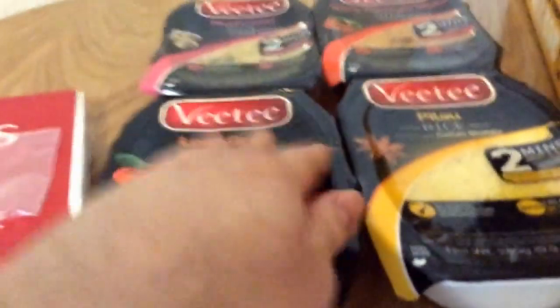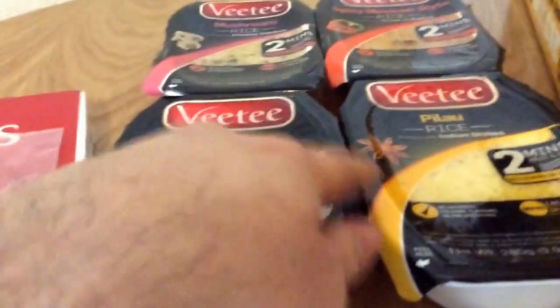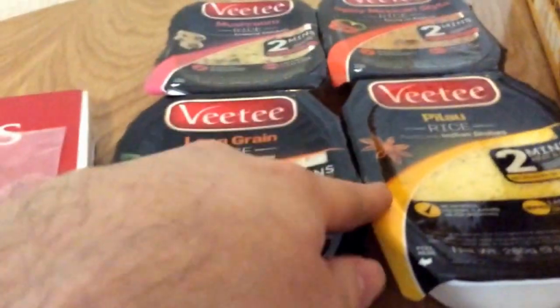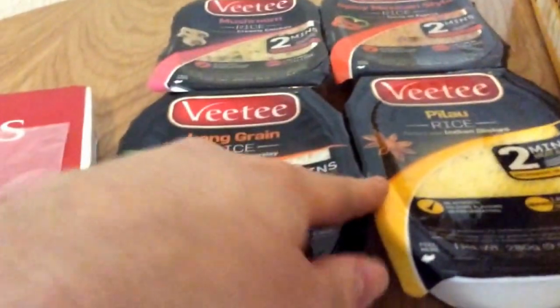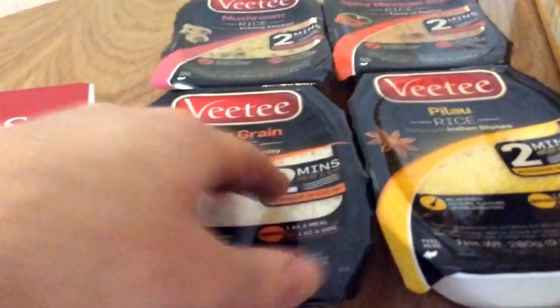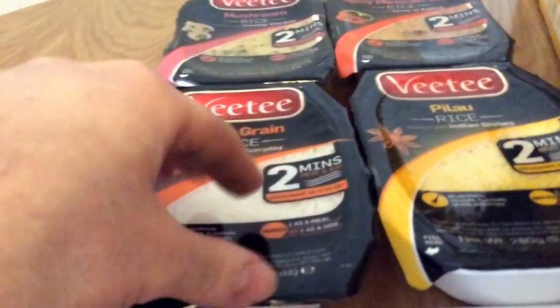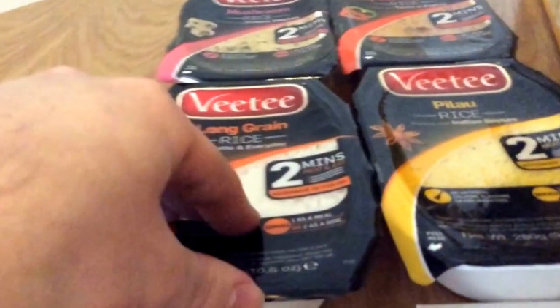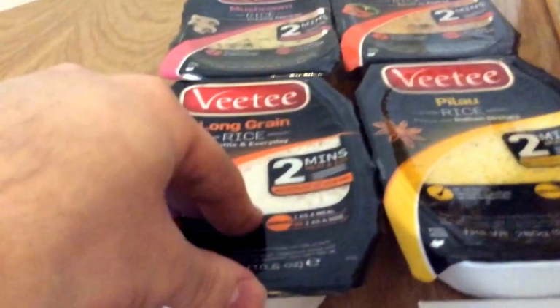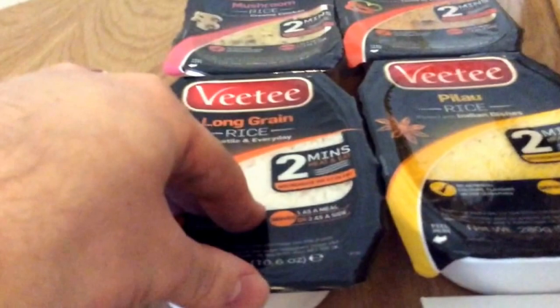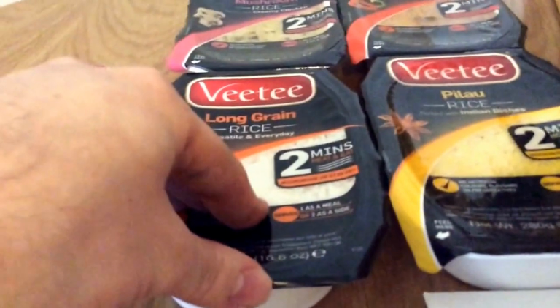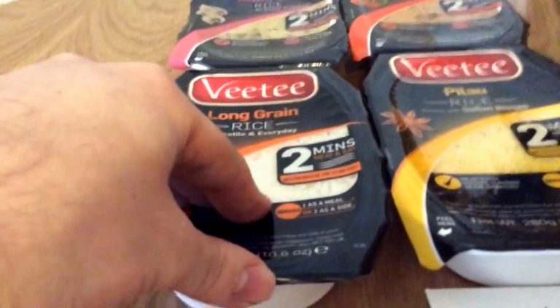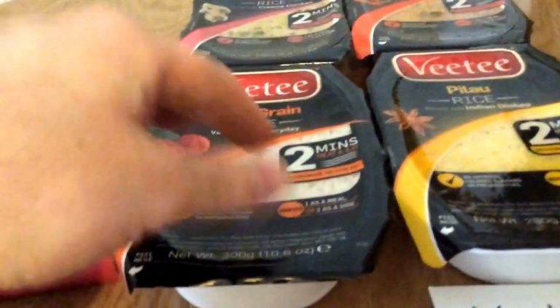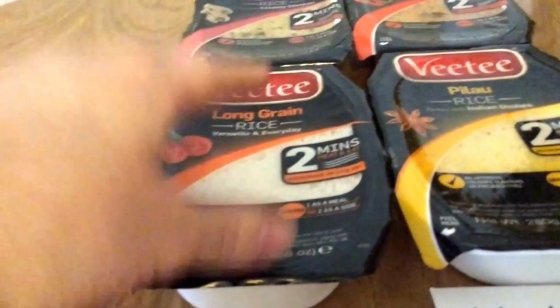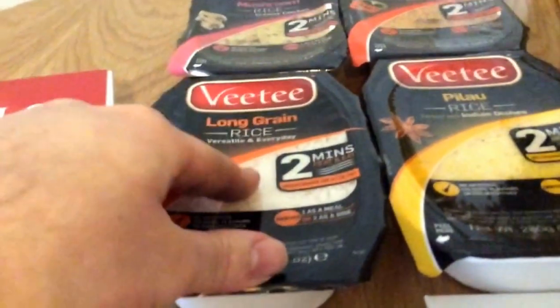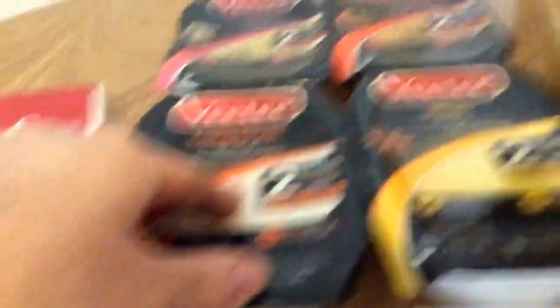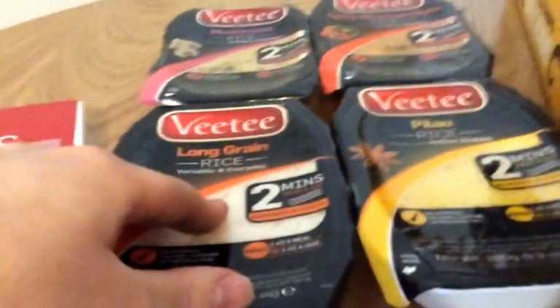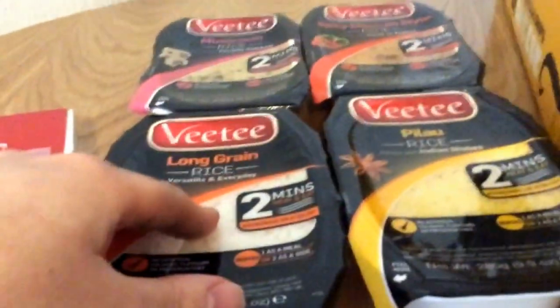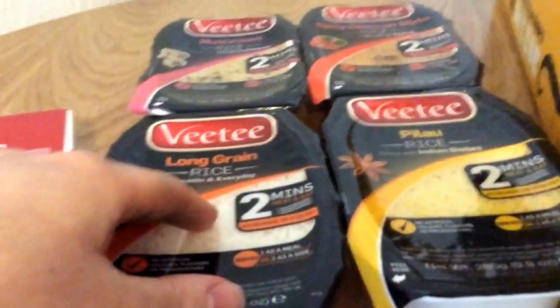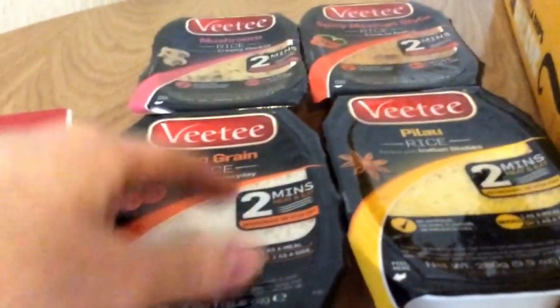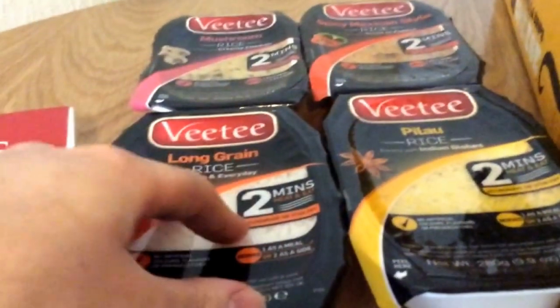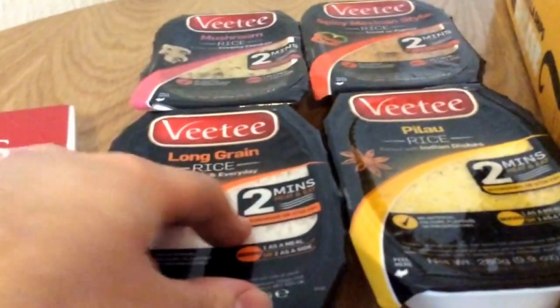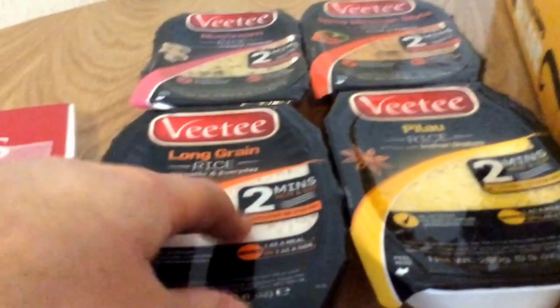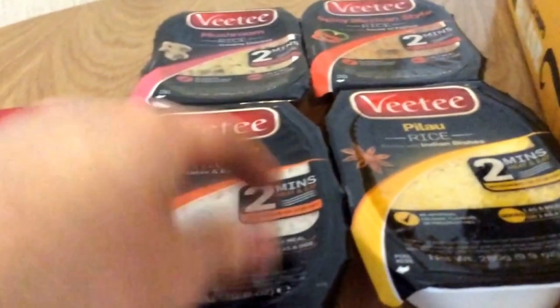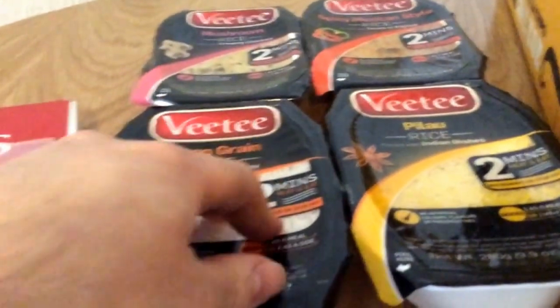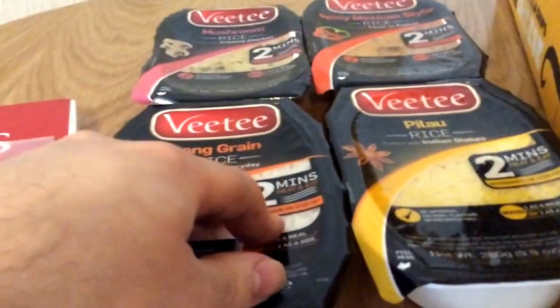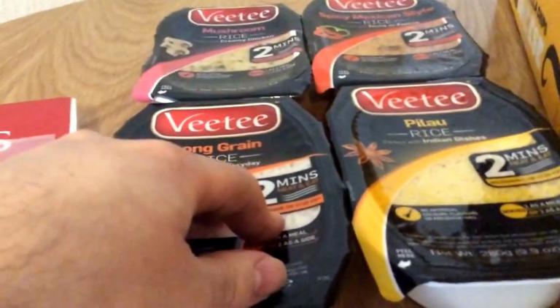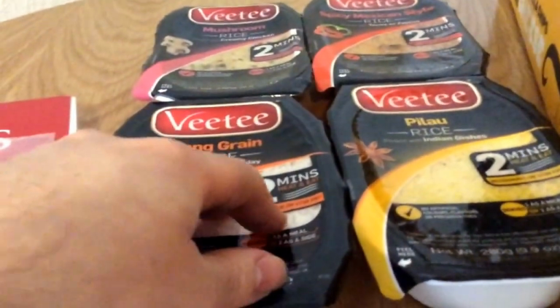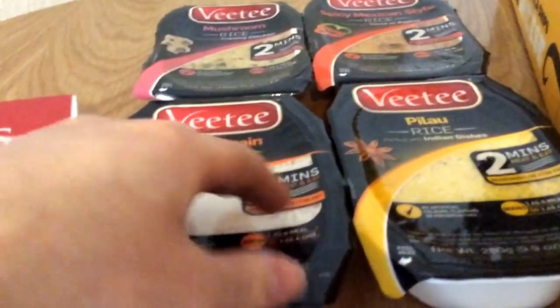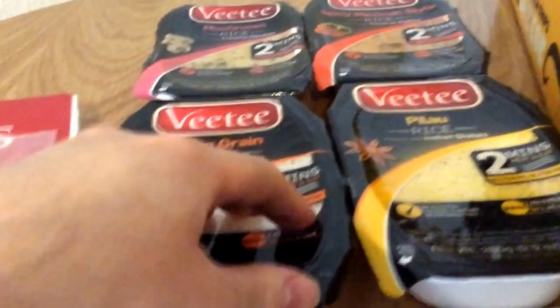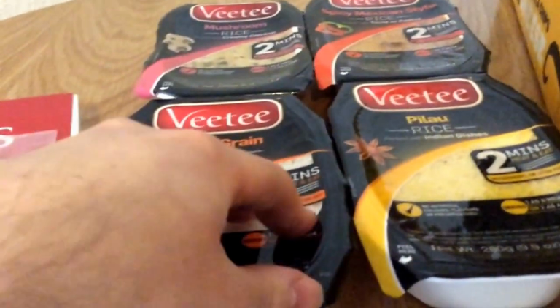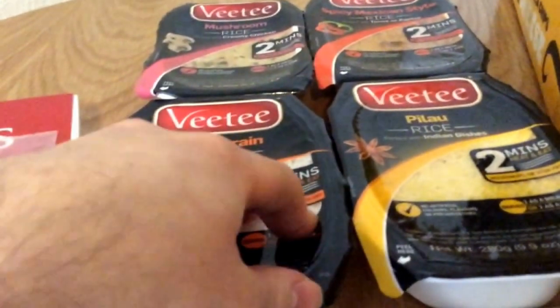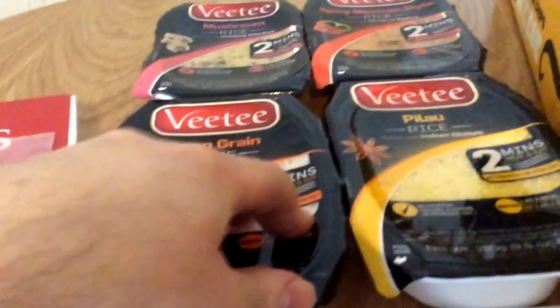This is VT Rice — they sent it to me to review on my blog. I really like their stuff so I'll do a review of that.